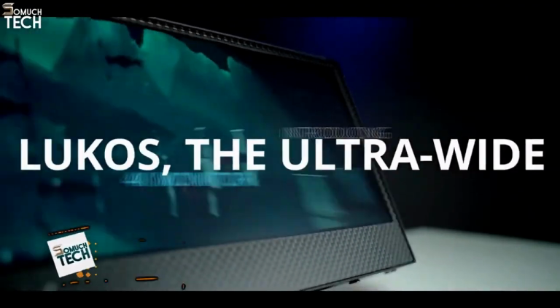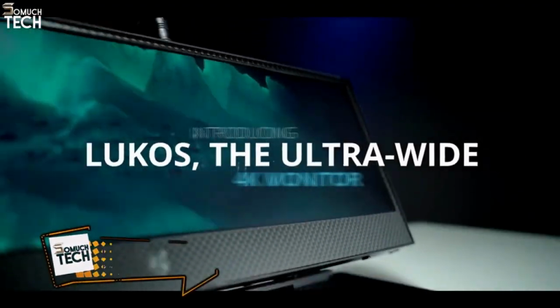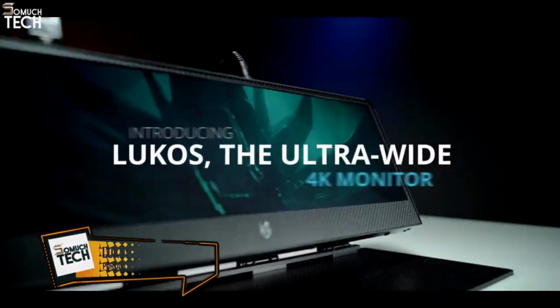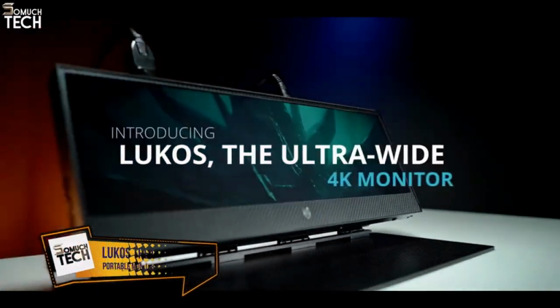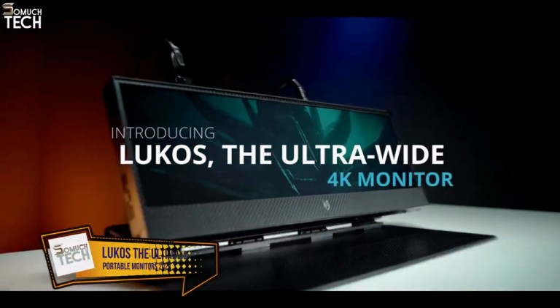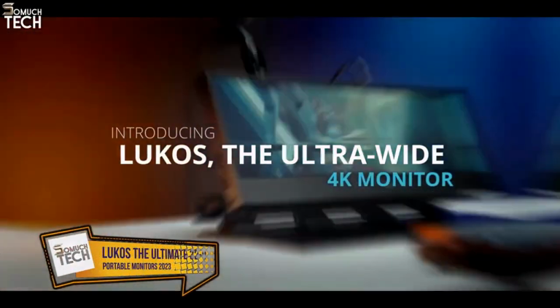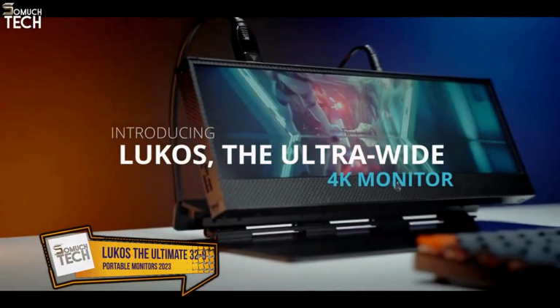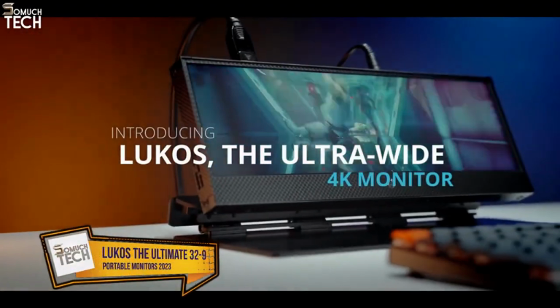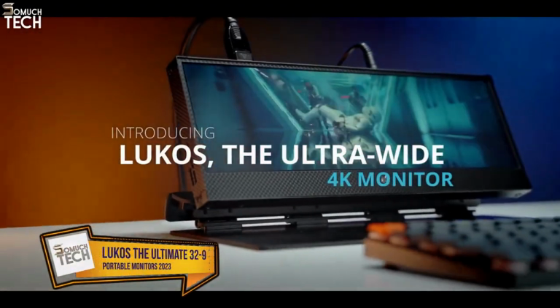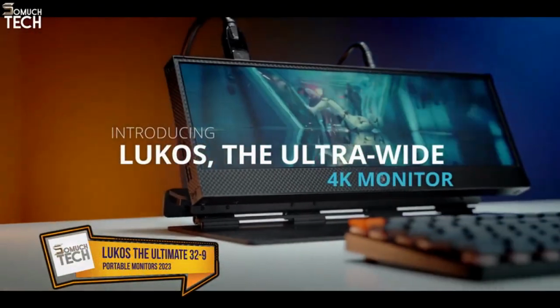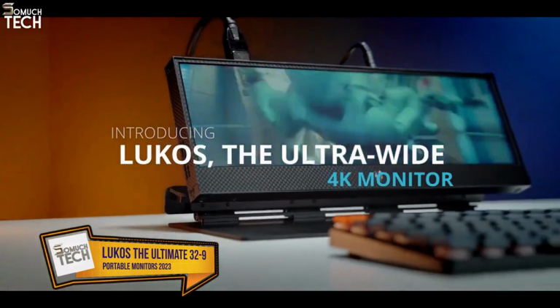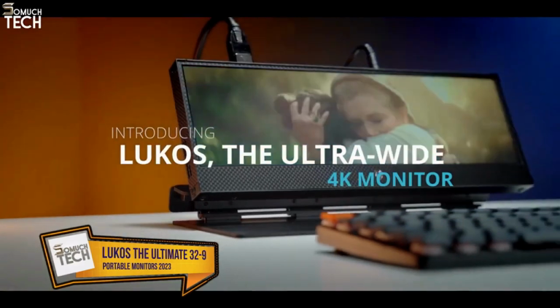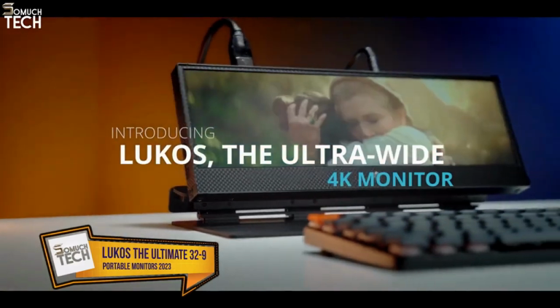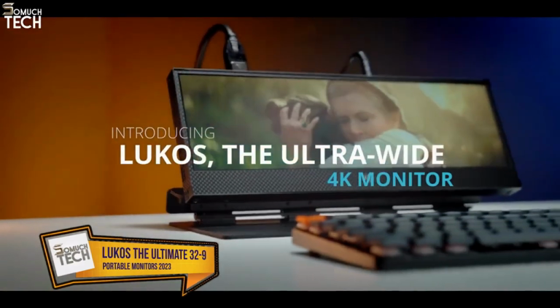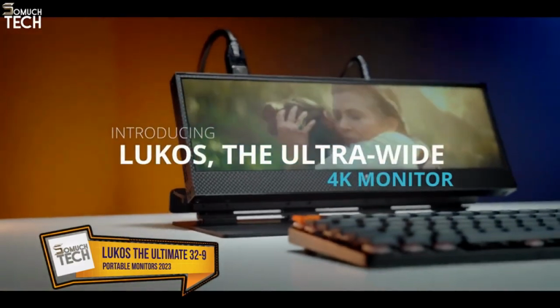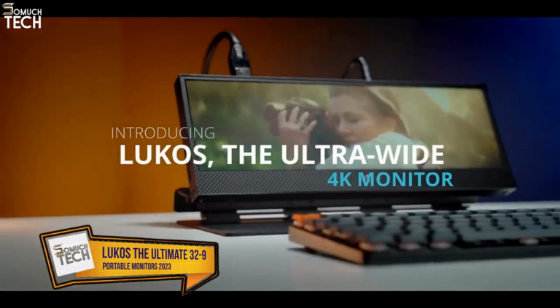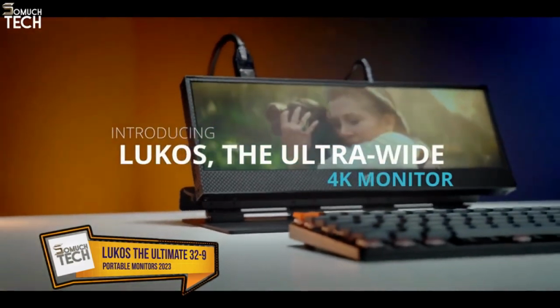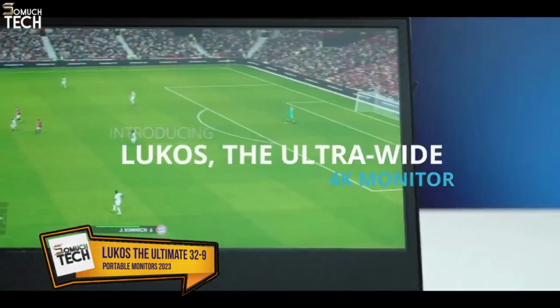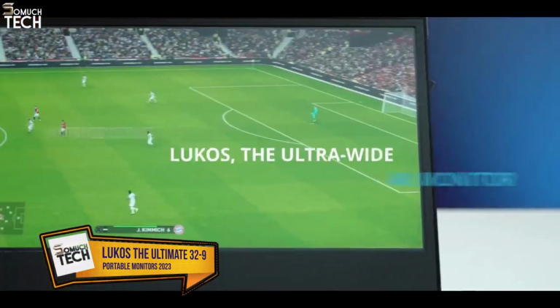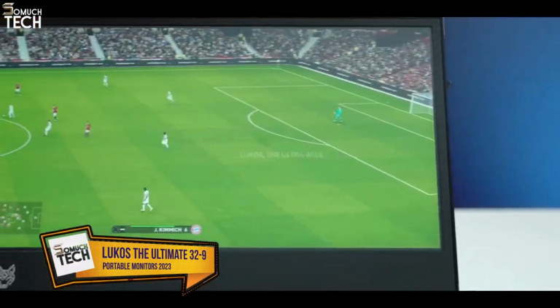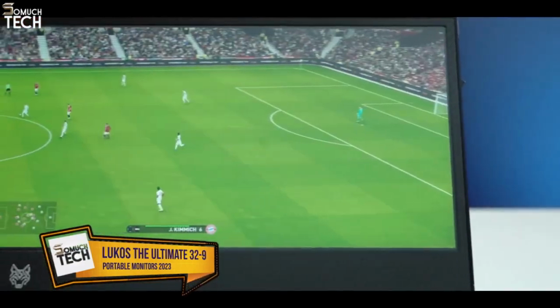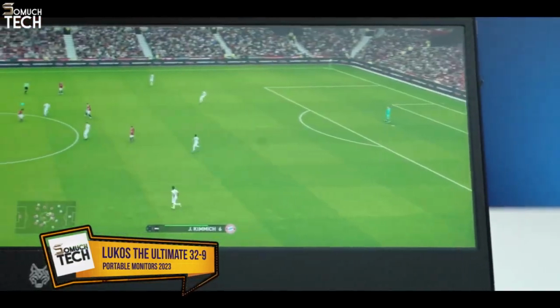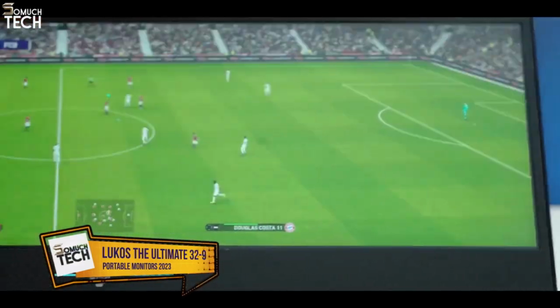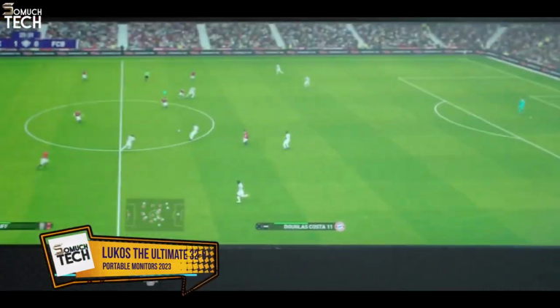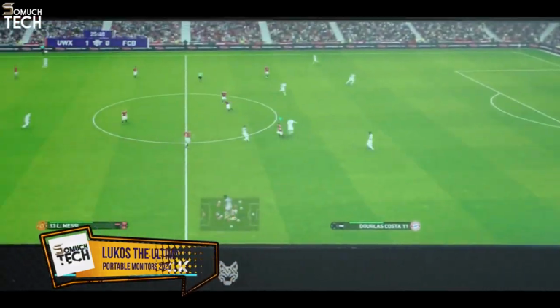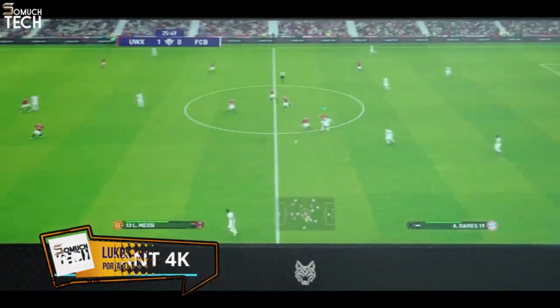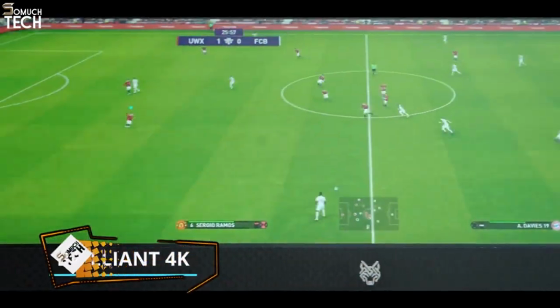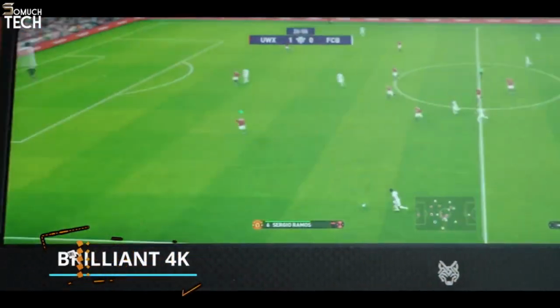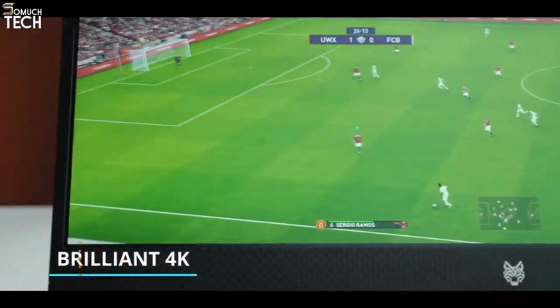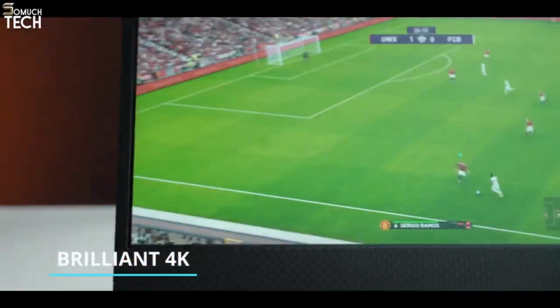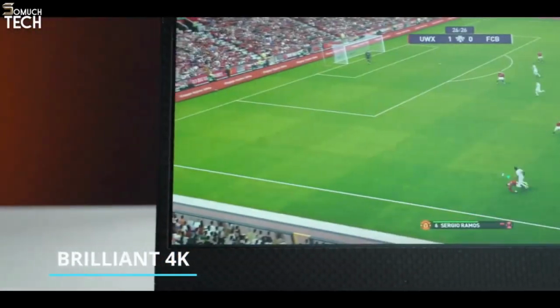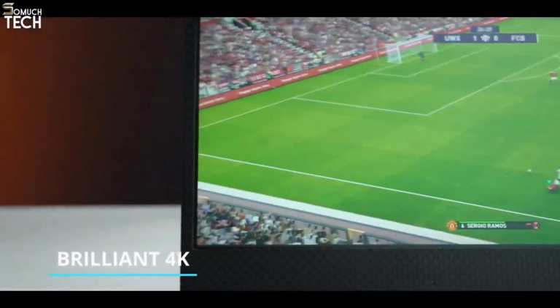Introducing Lukos, the ultimate ultra-wide 14-inch 4K monitor. Lukos is more than a display.